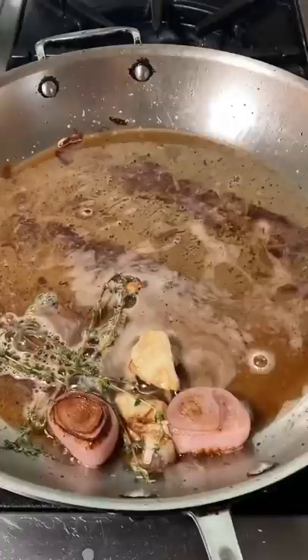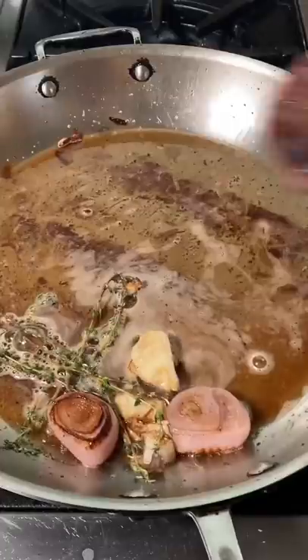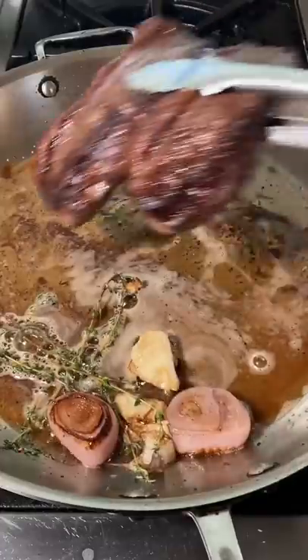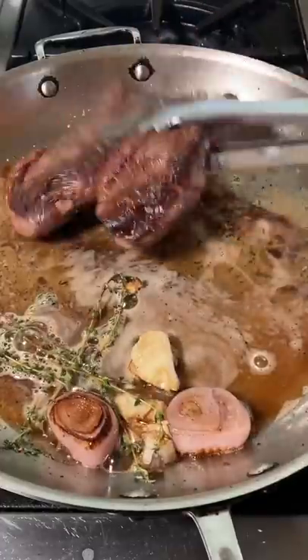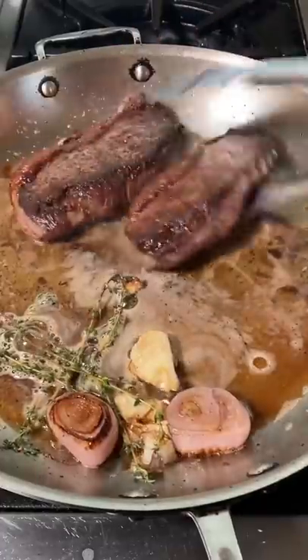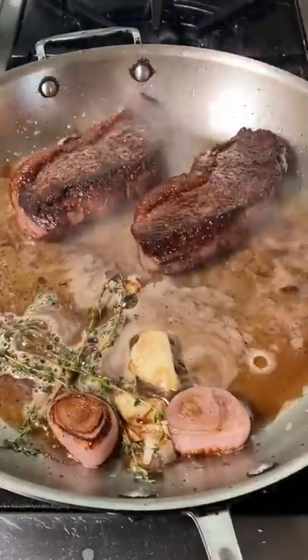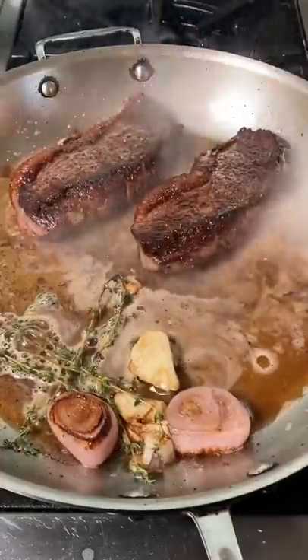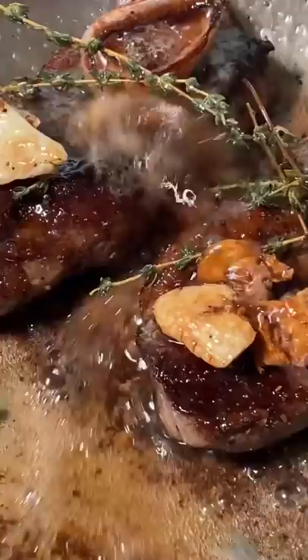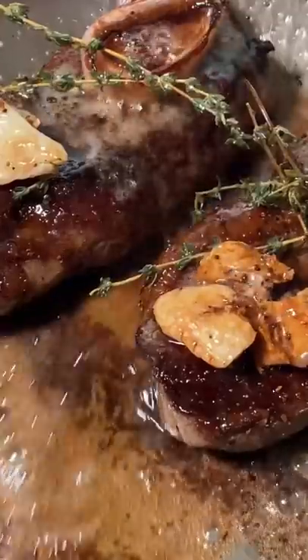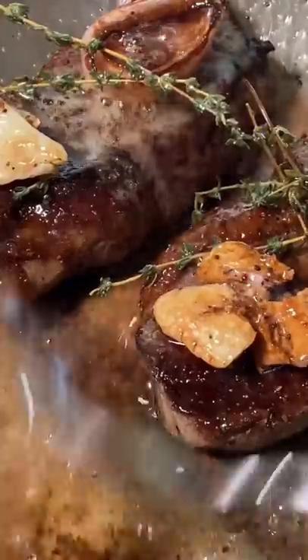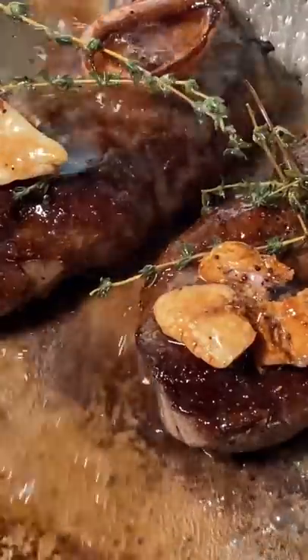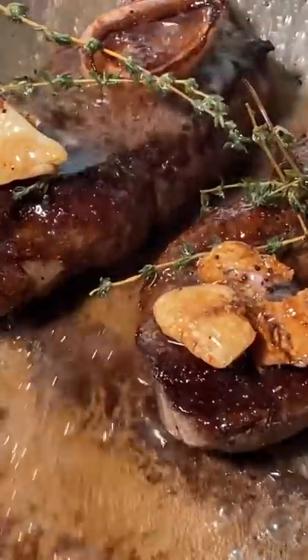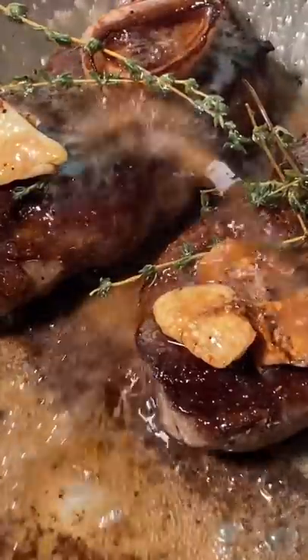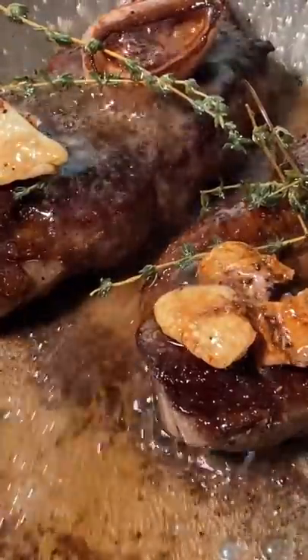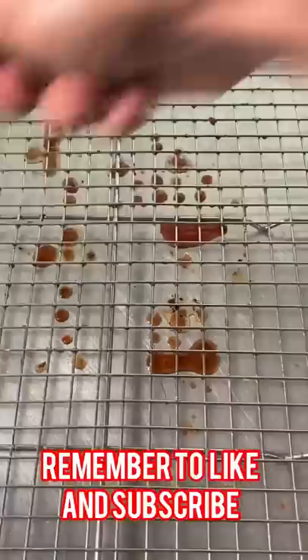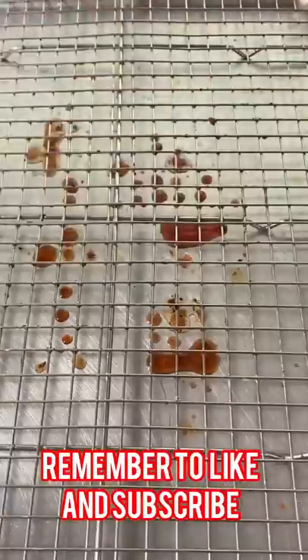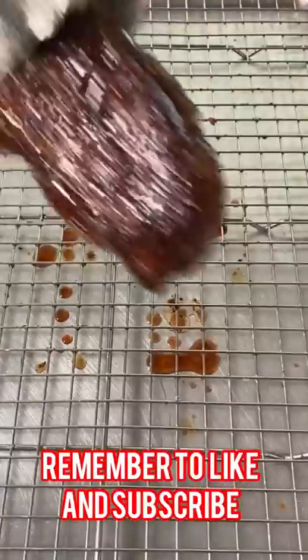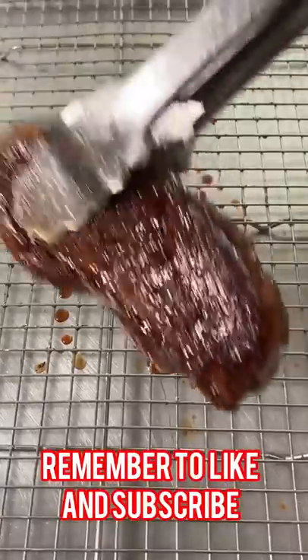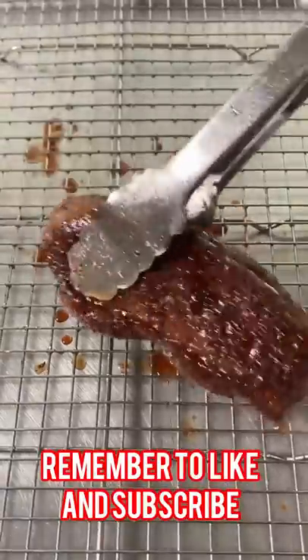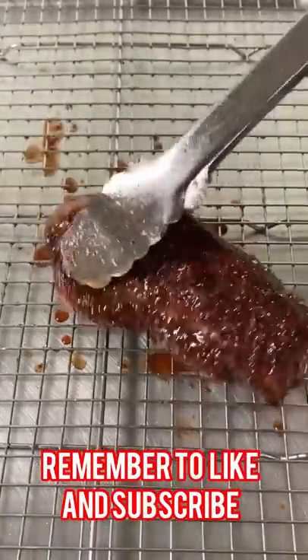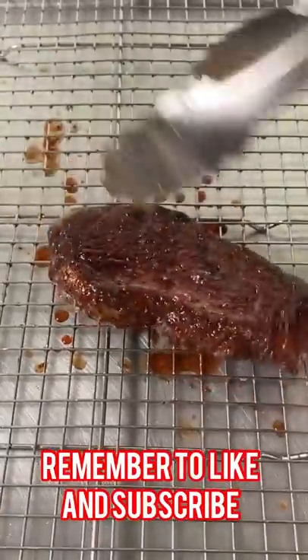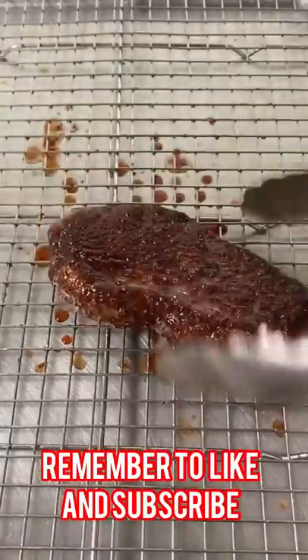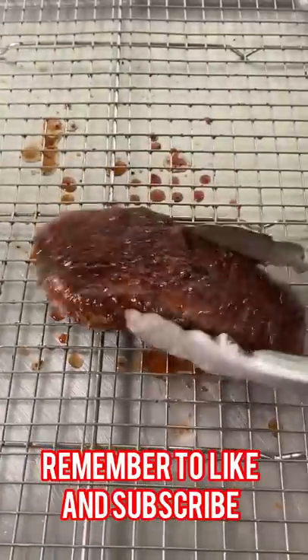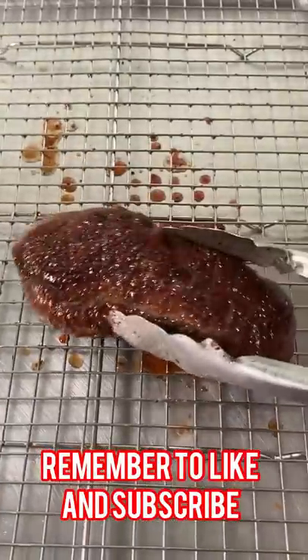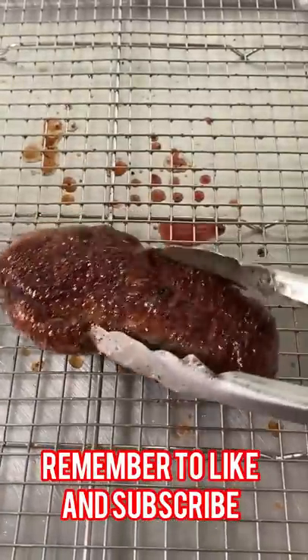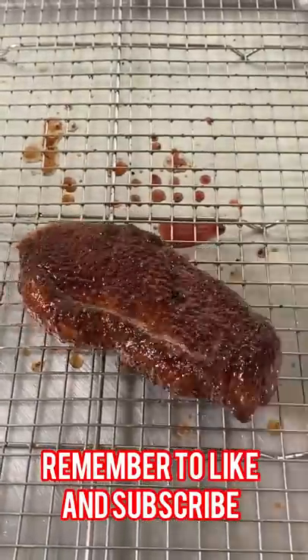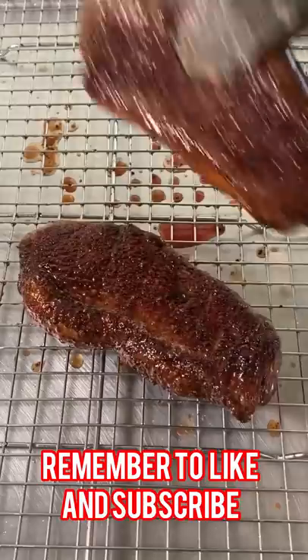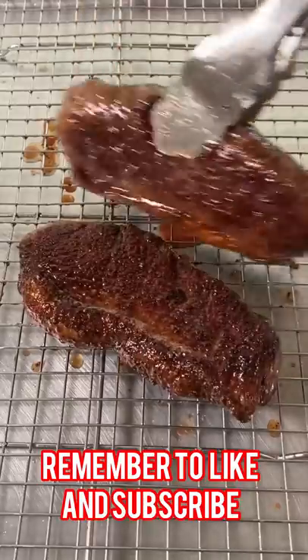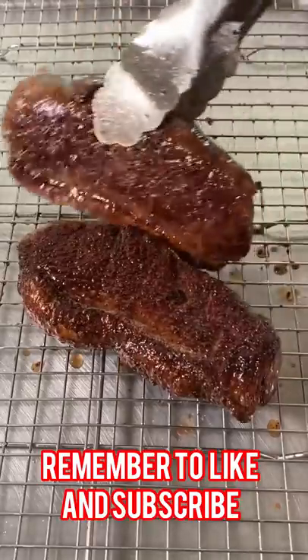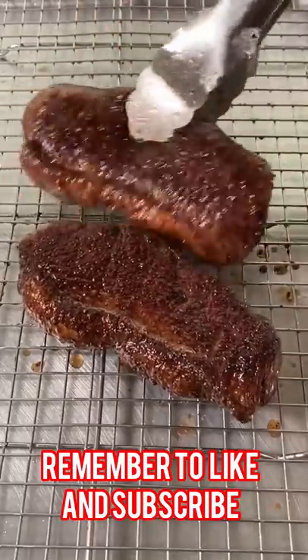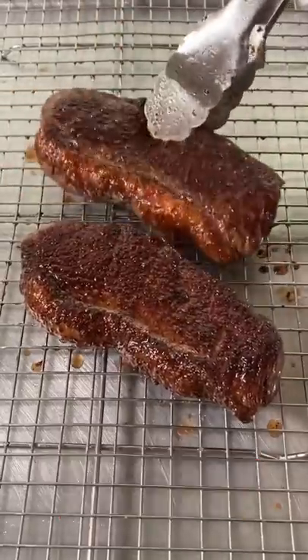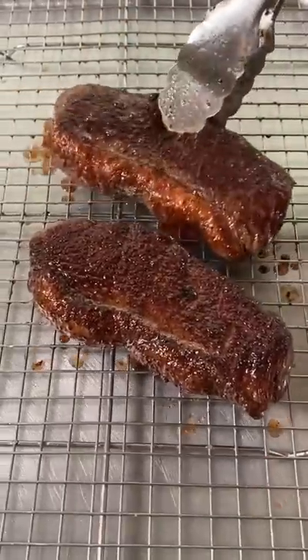Now steak back in. Pan back and baste. When it hits 125 internal, give it a good eight minute rest.